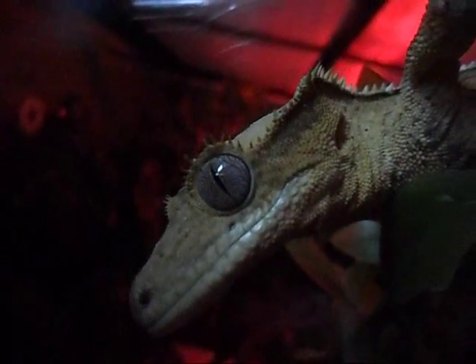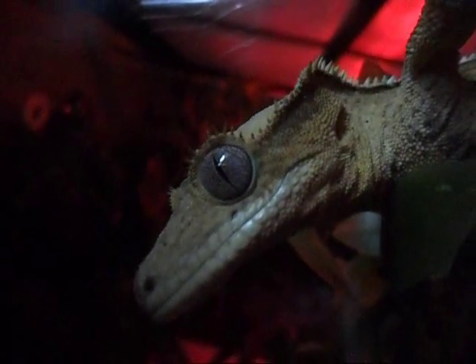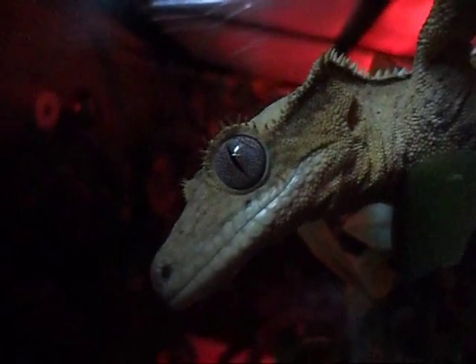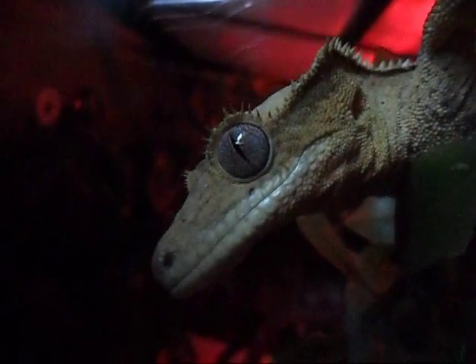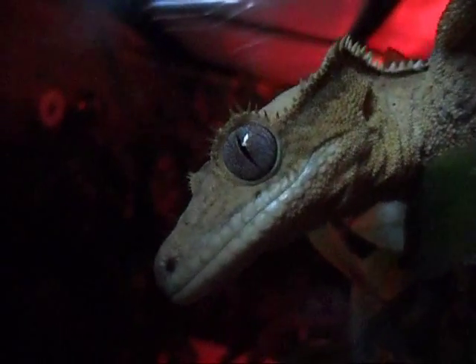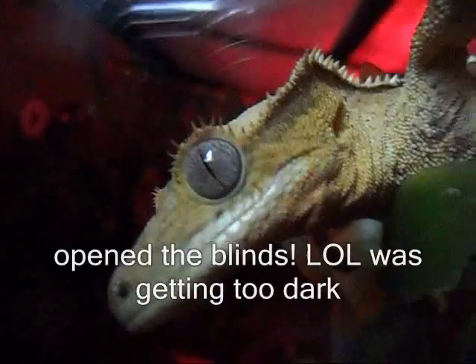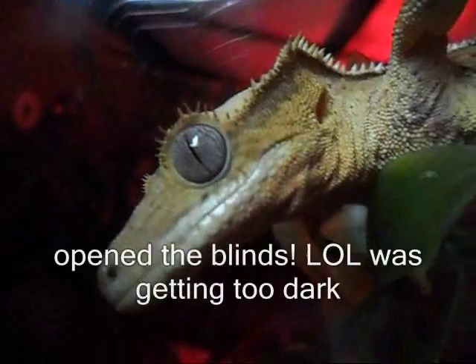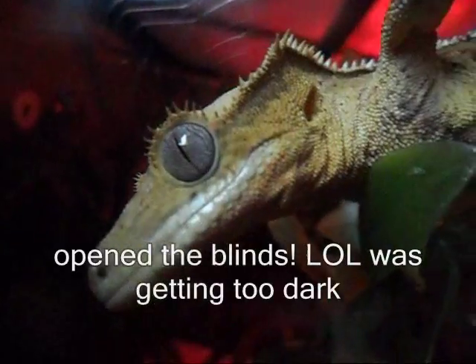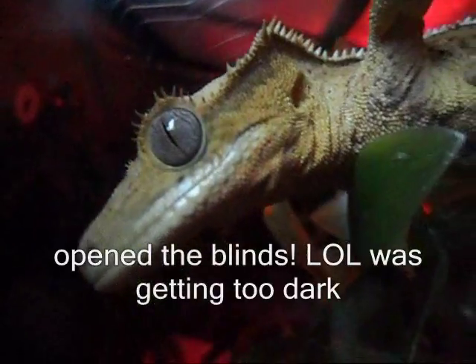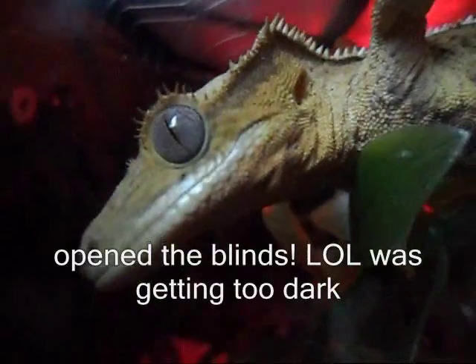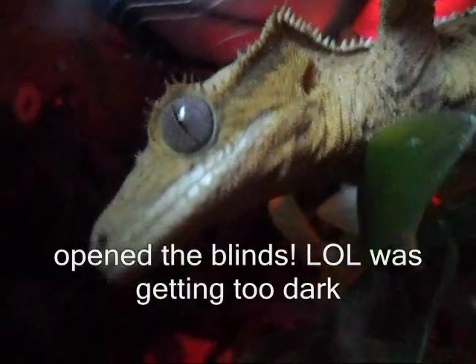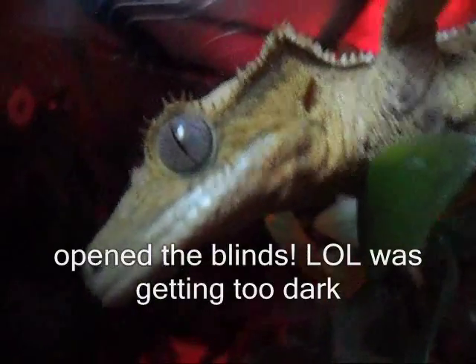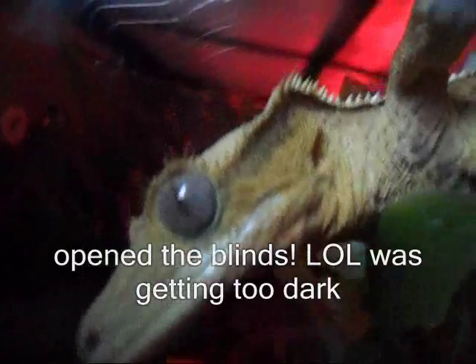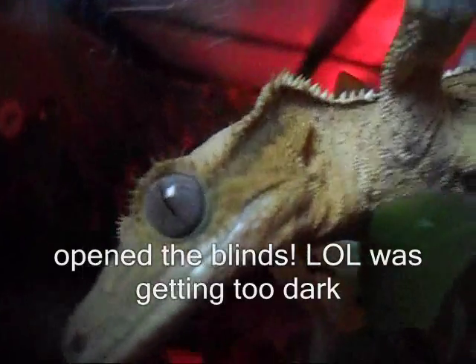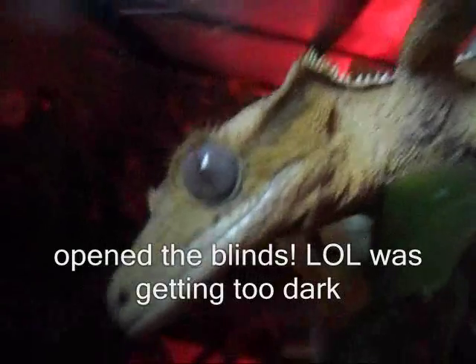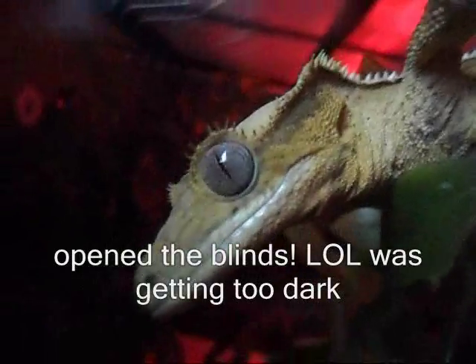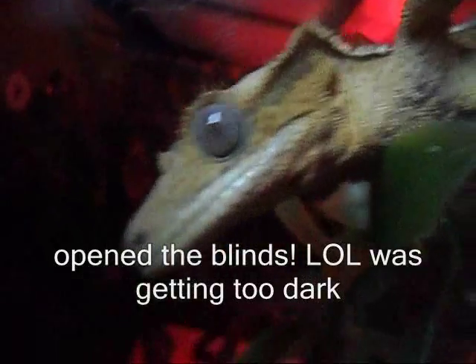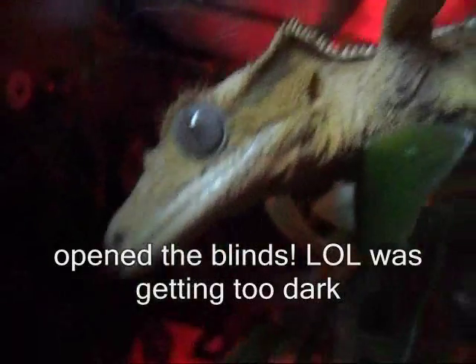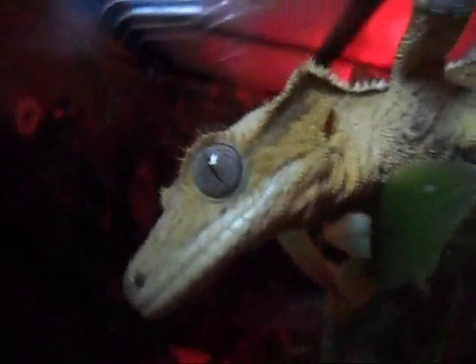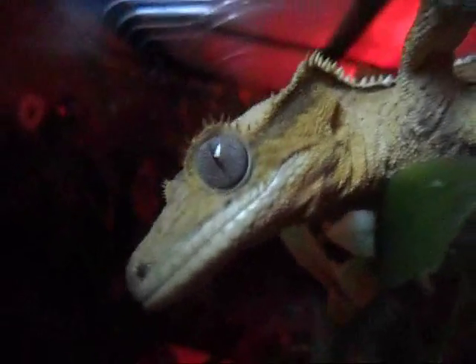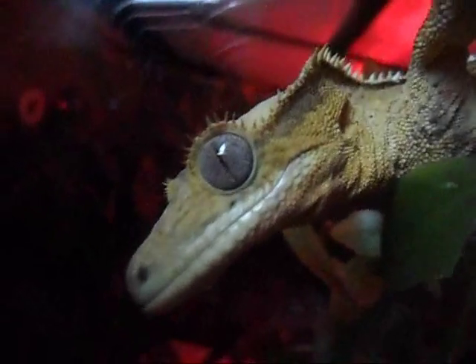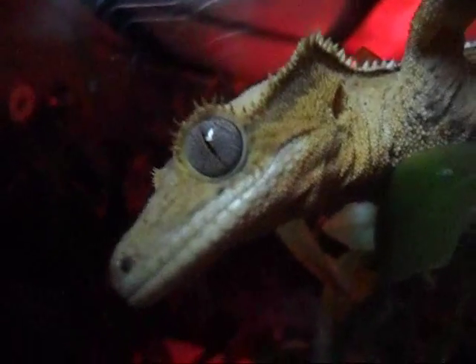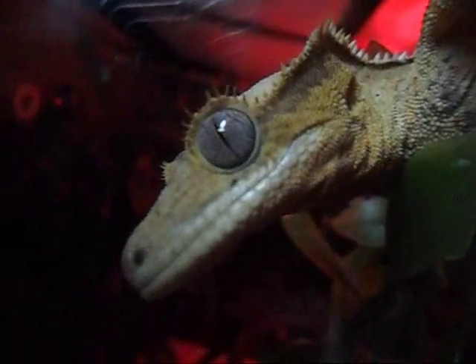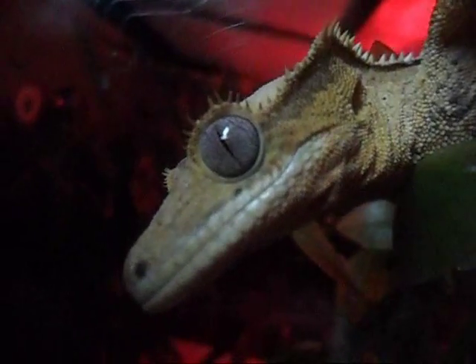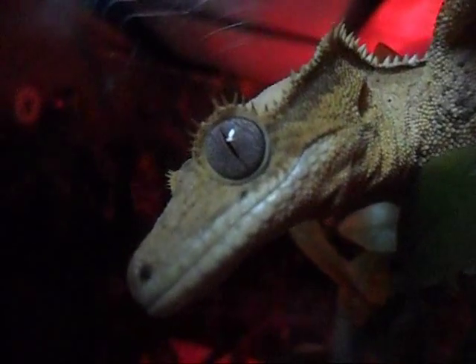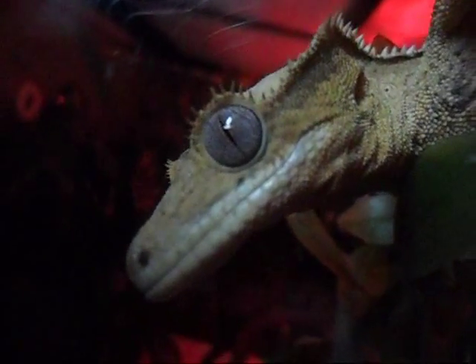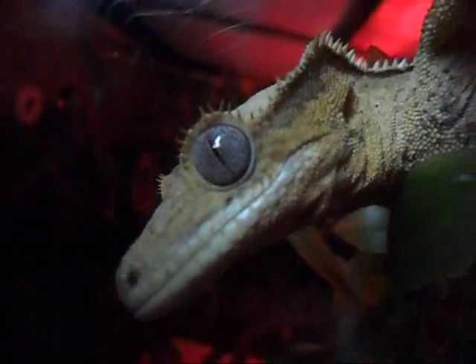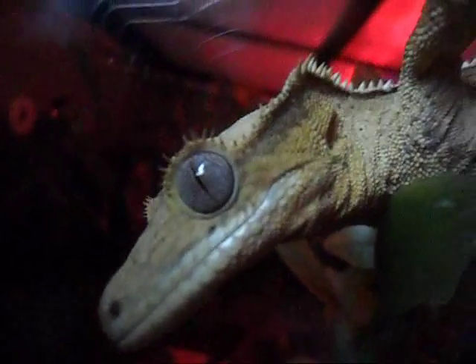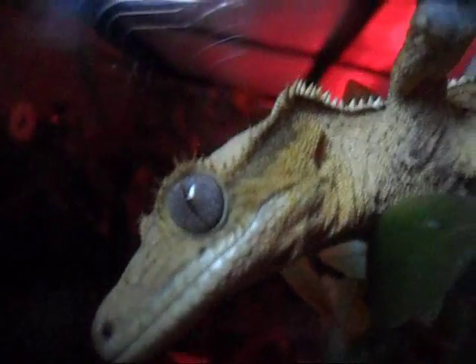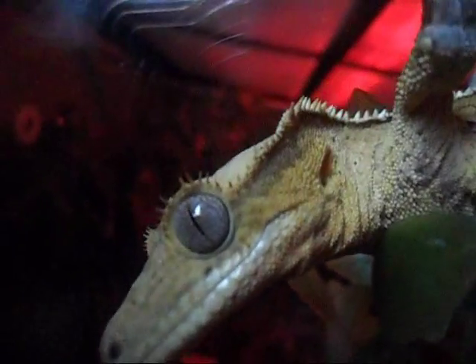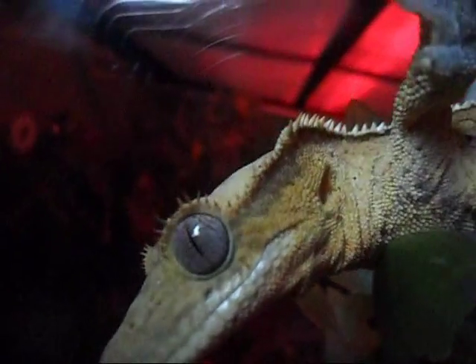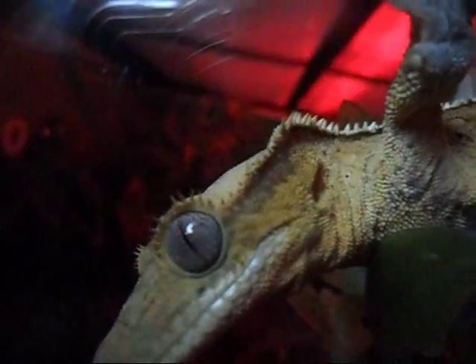They are fun little geckos to watch. You get to observe them while they do their natural behavior.